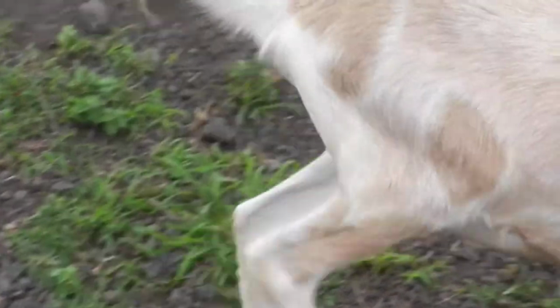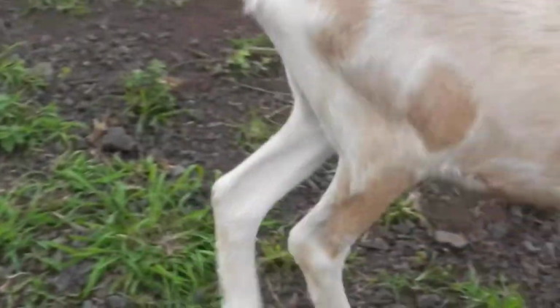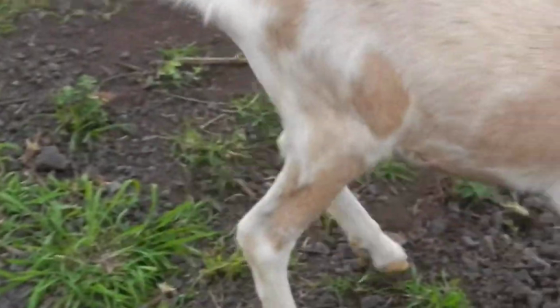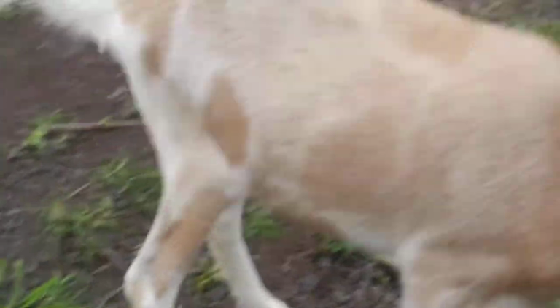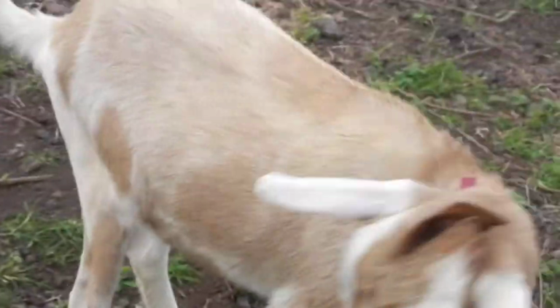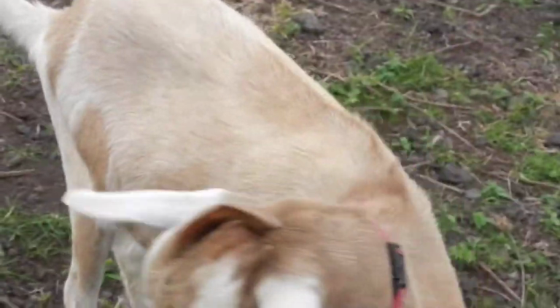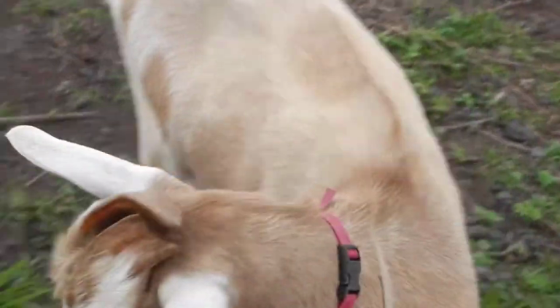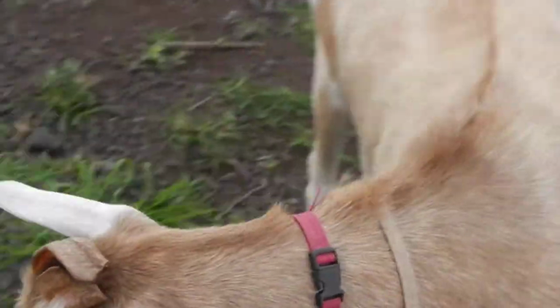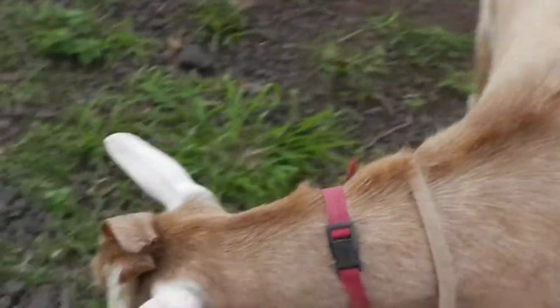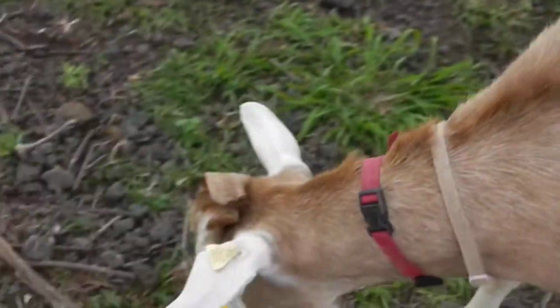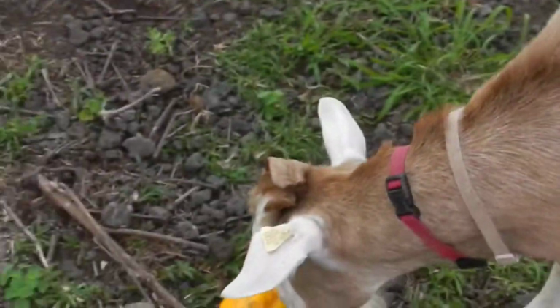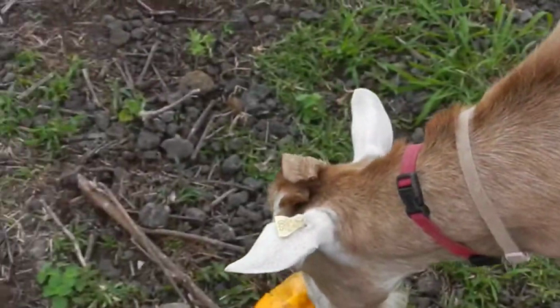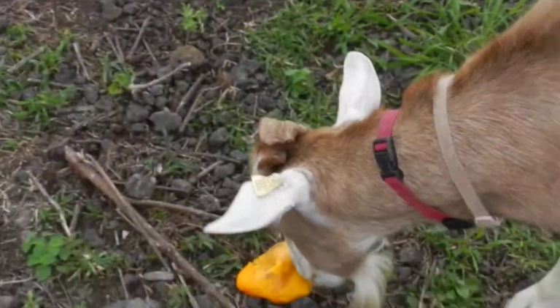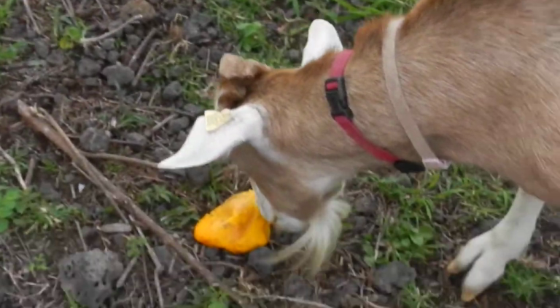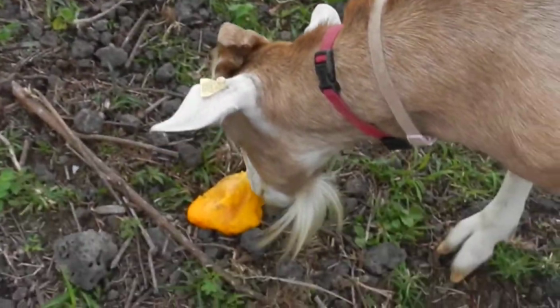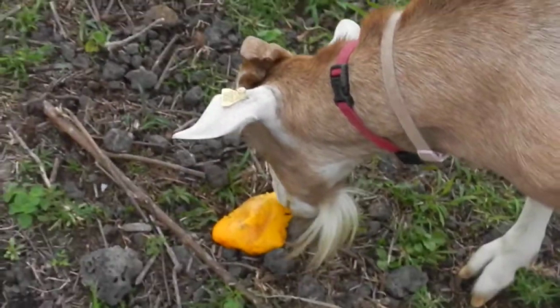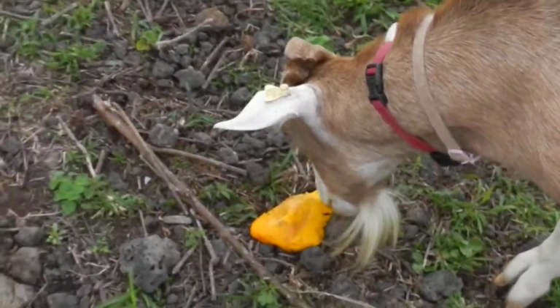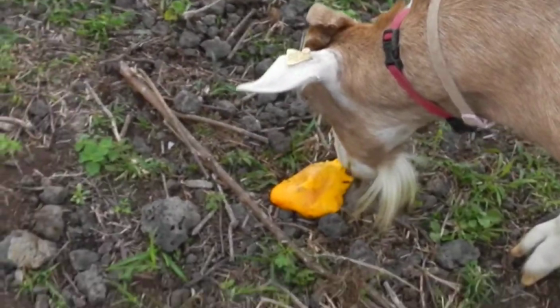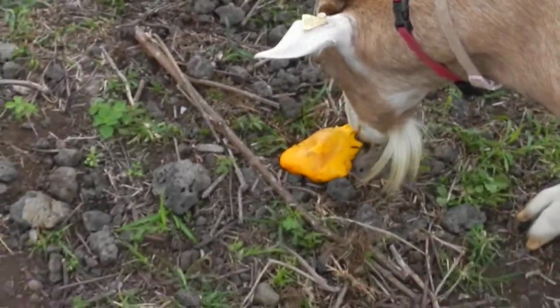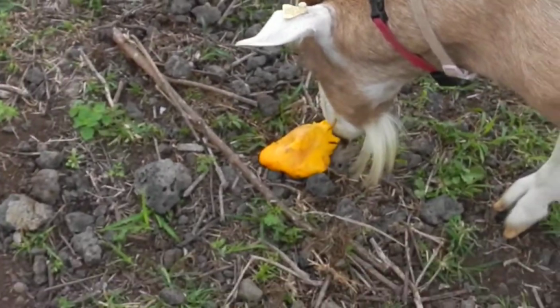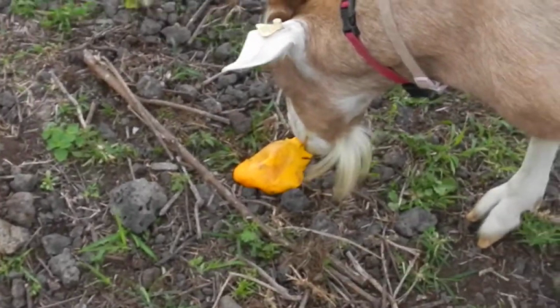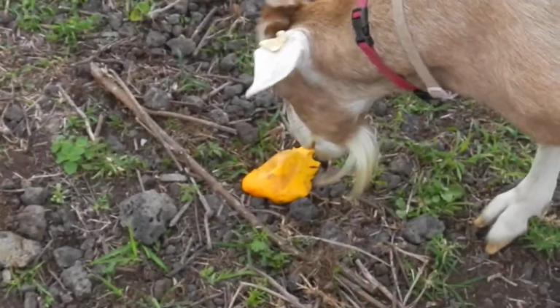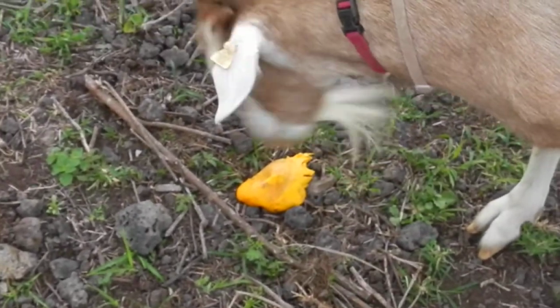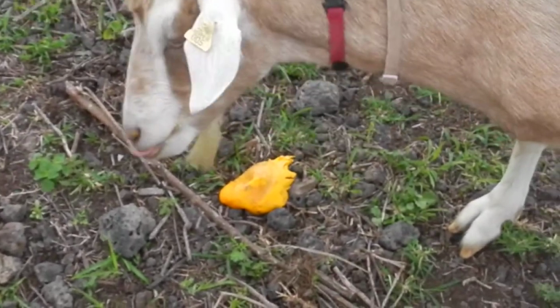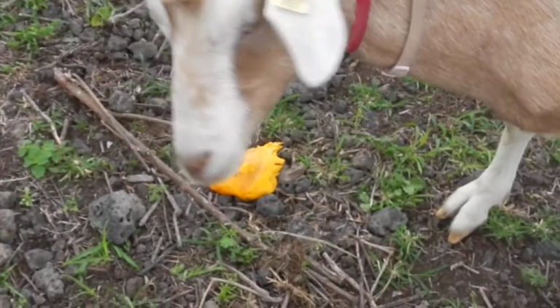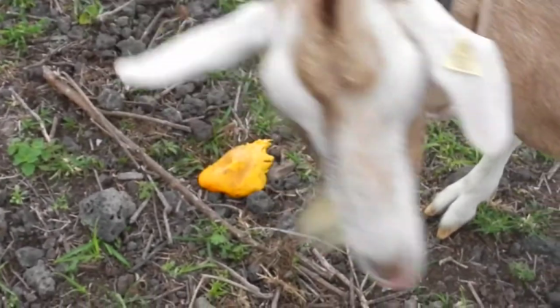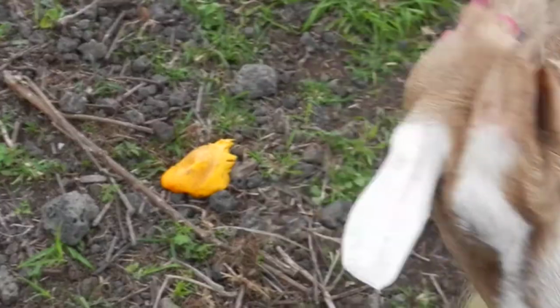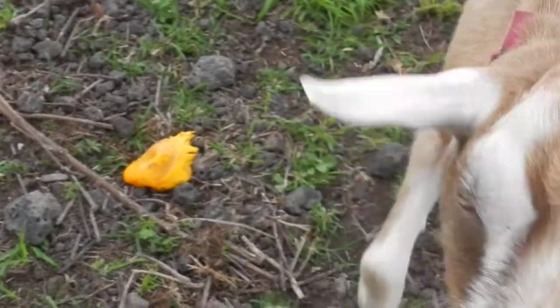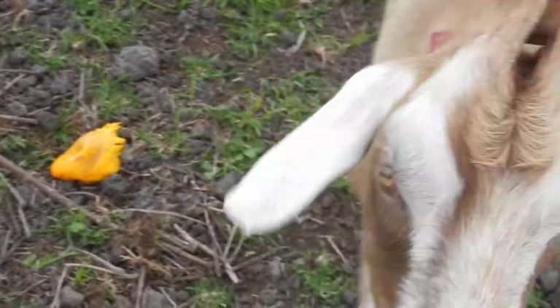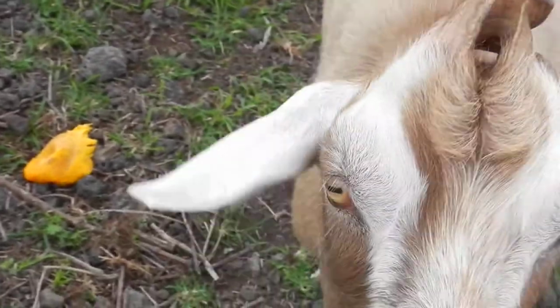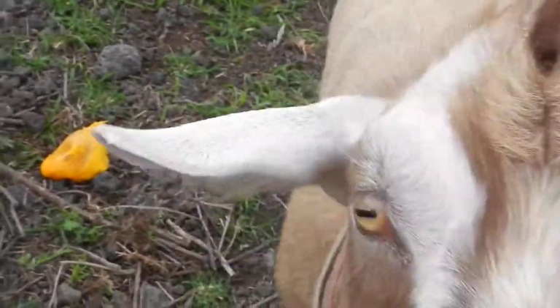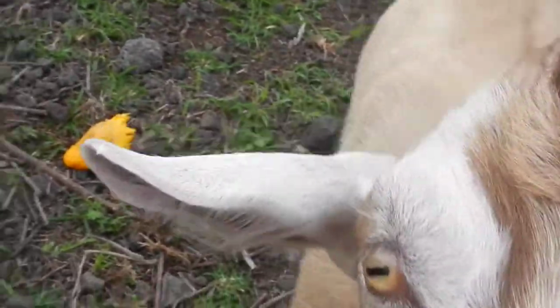Oh no, he dropped his papaya. Once it hits the ground, they don't like it anymore.